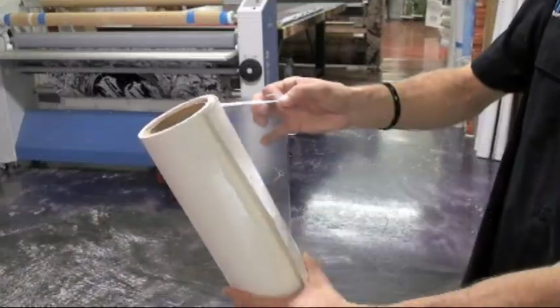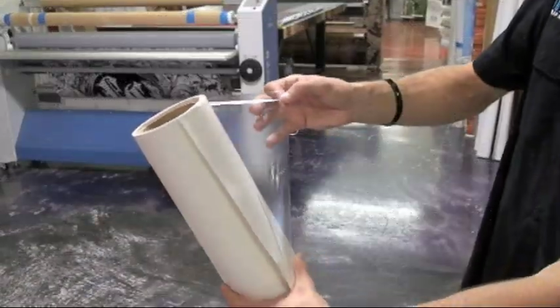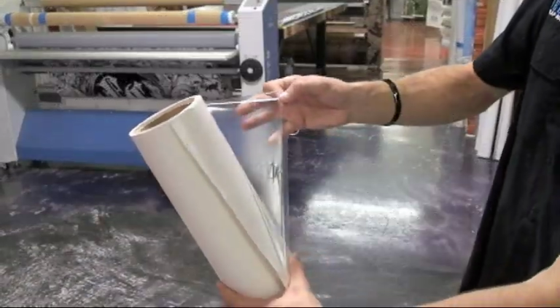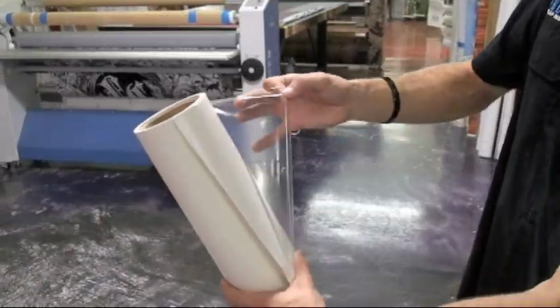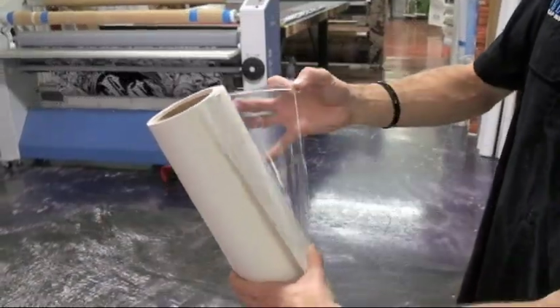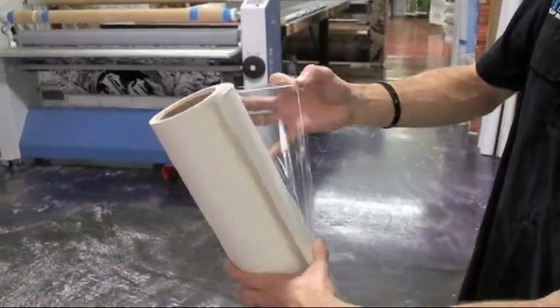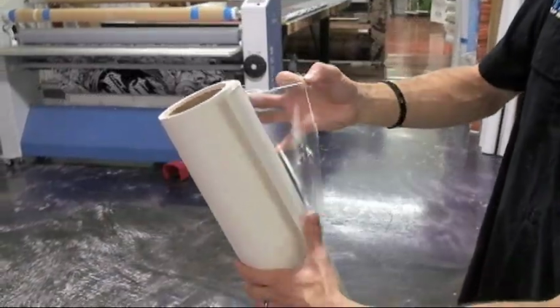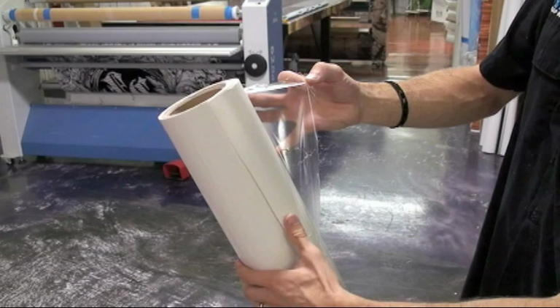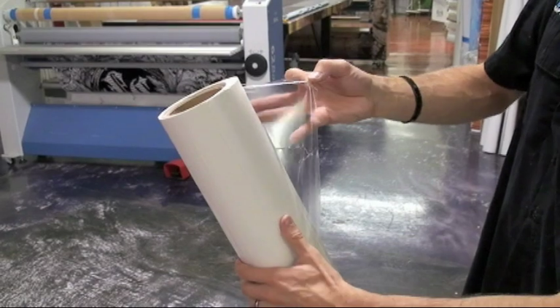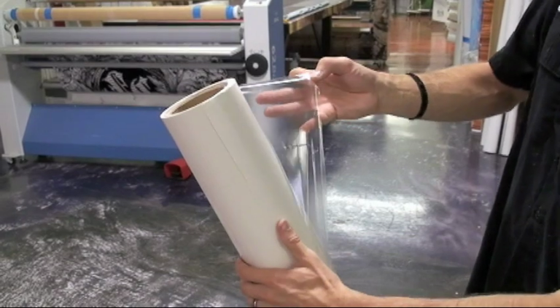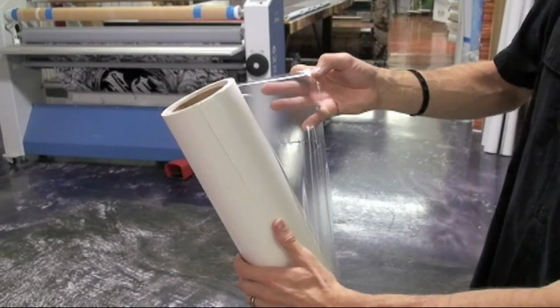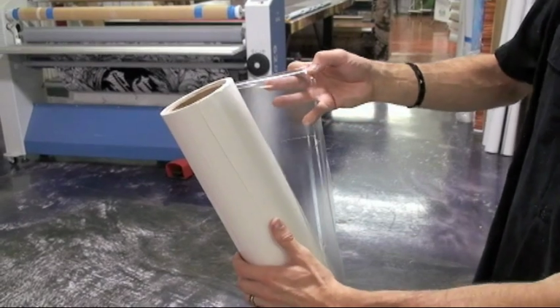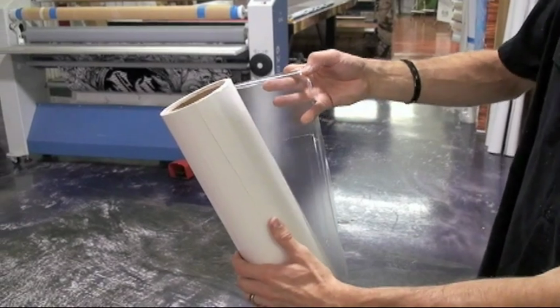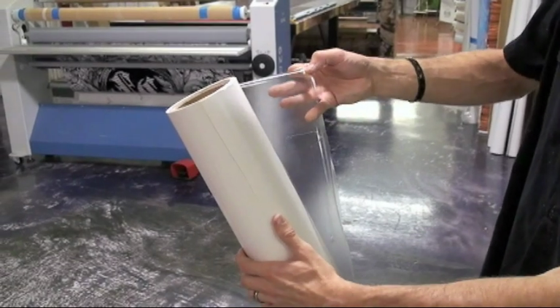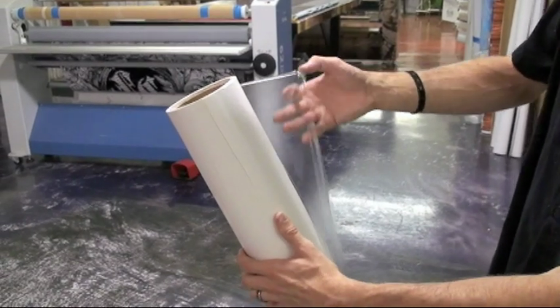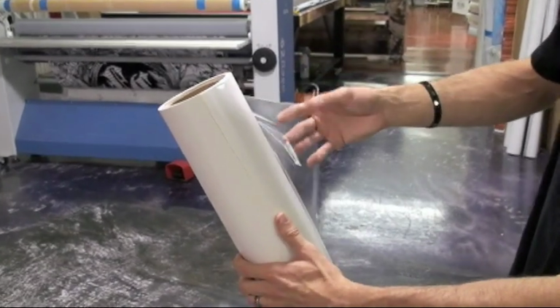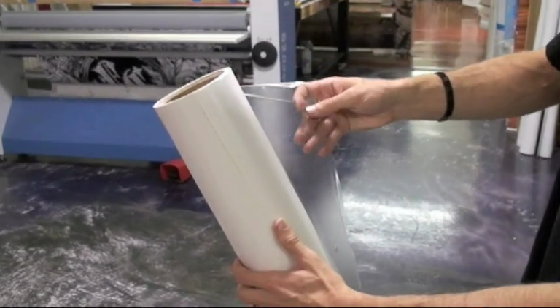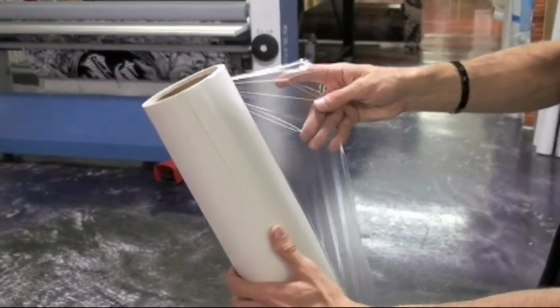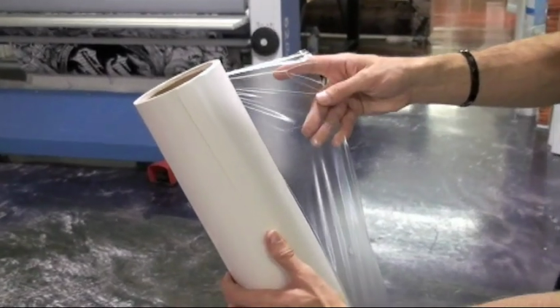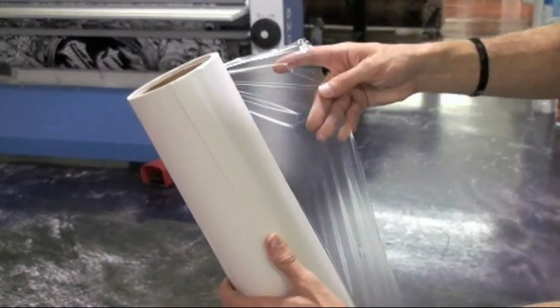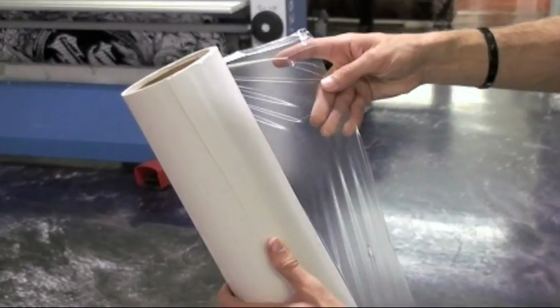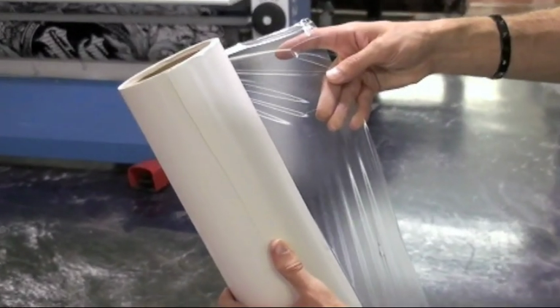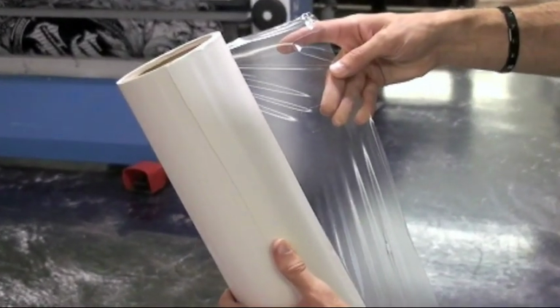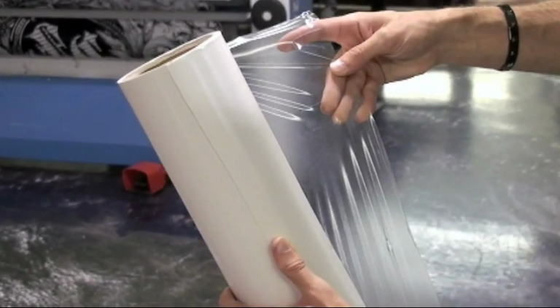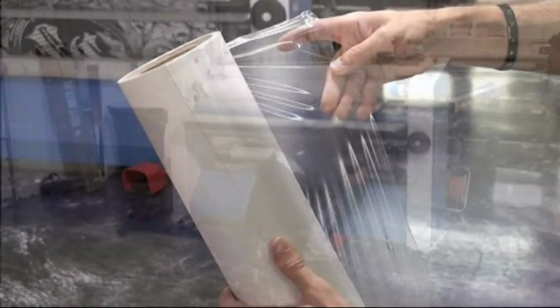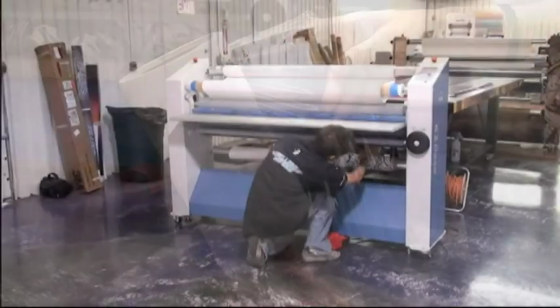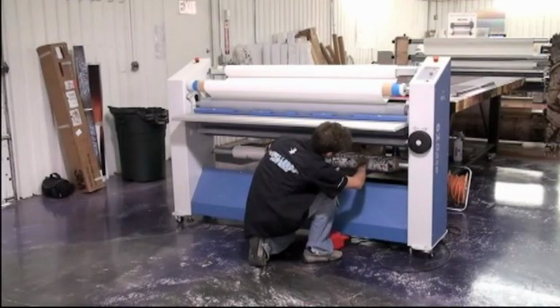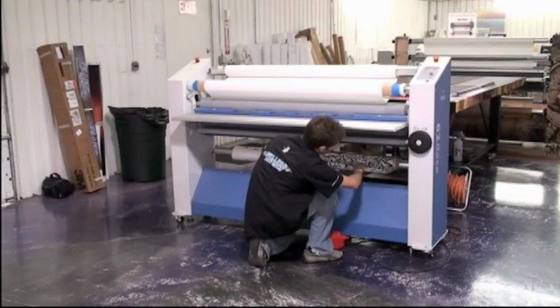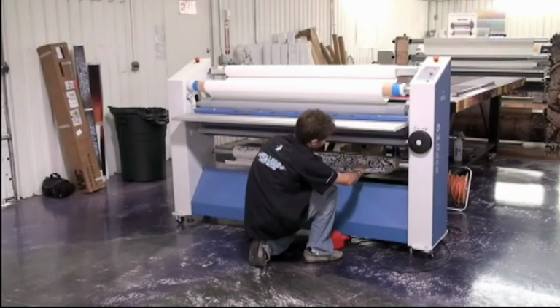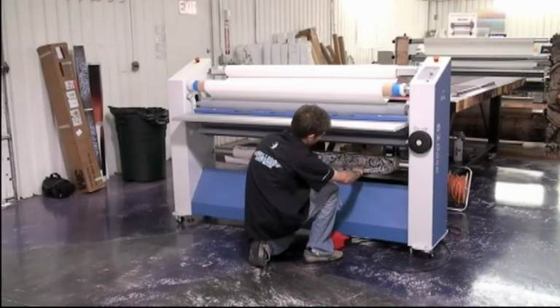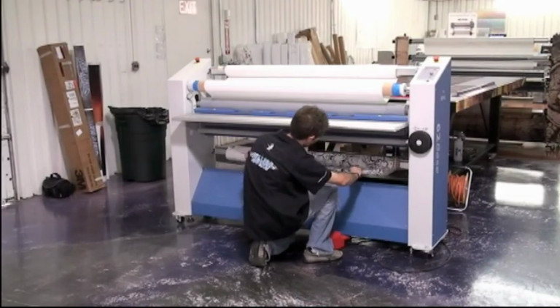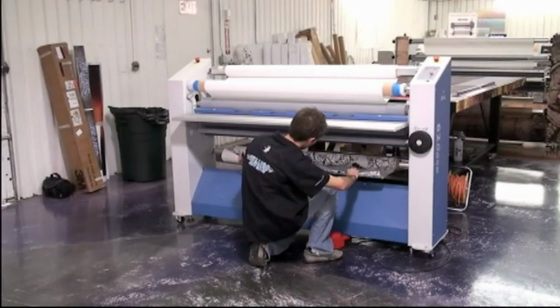After printing, it's critical to over laminate your printed vinyl to protect it from the sun, car washes, and scratches.